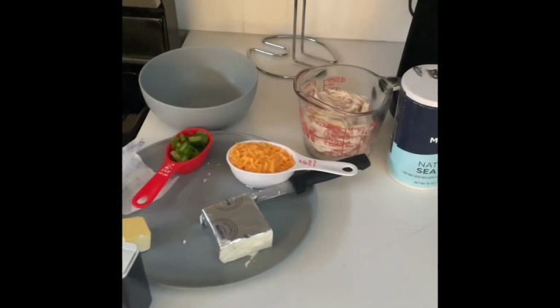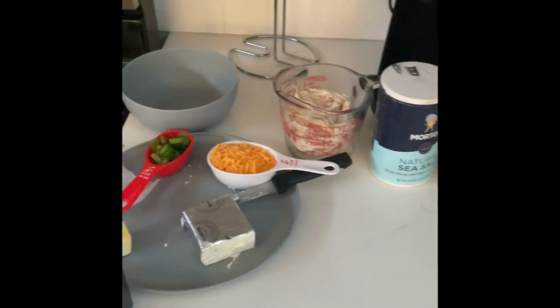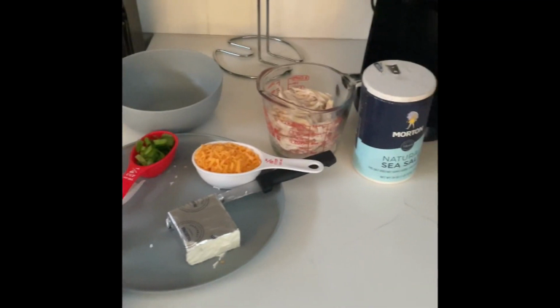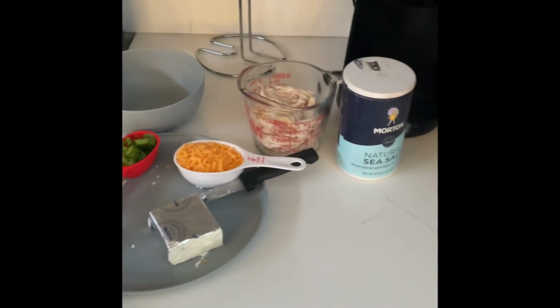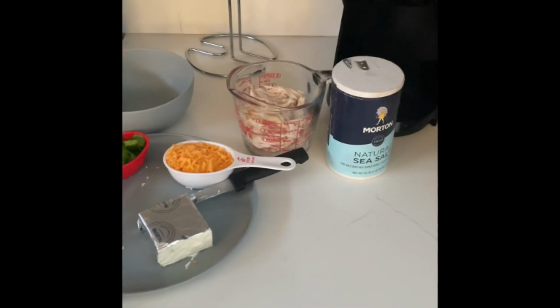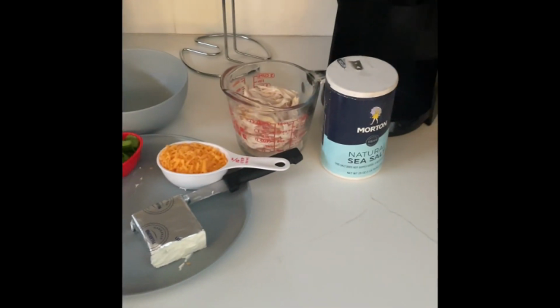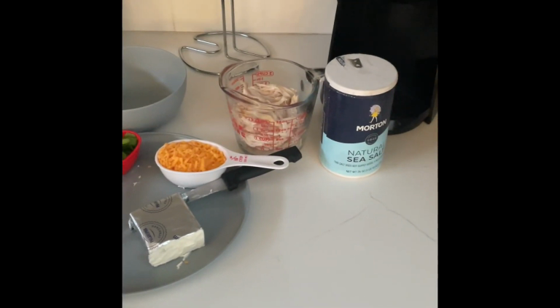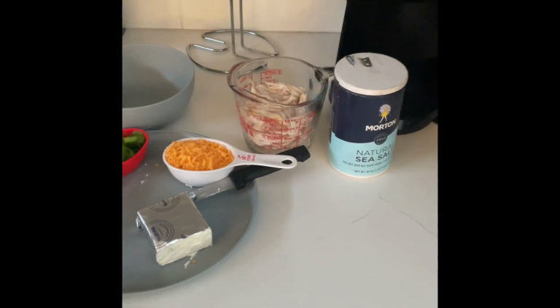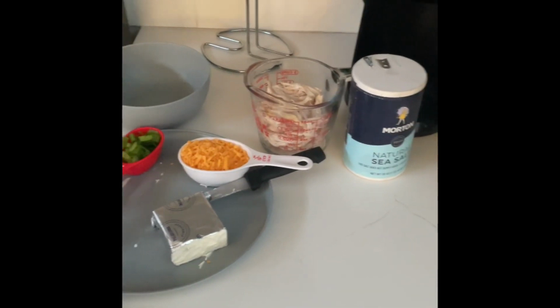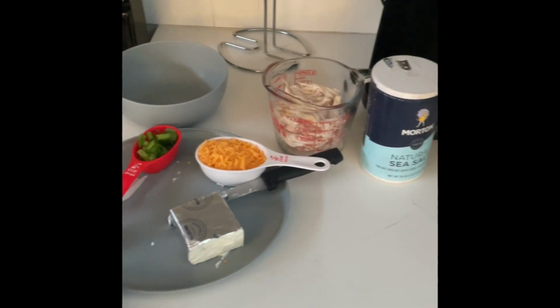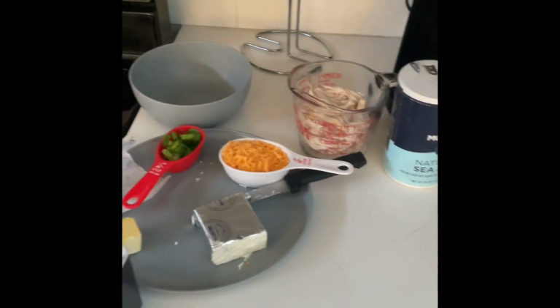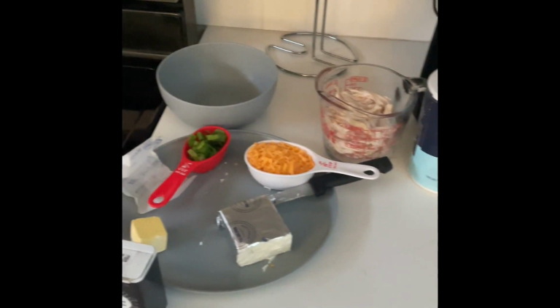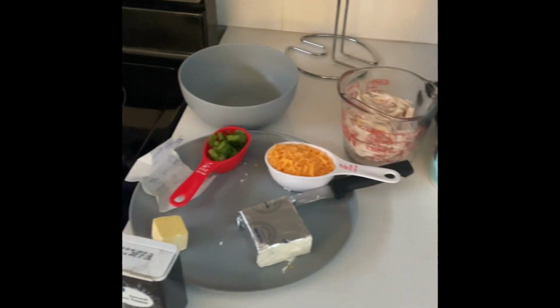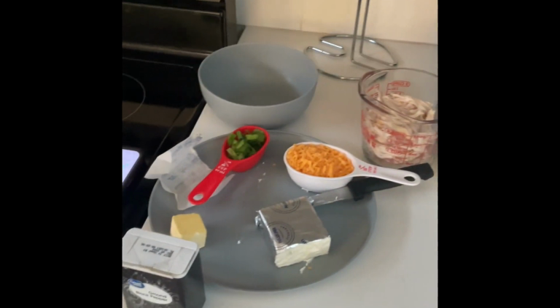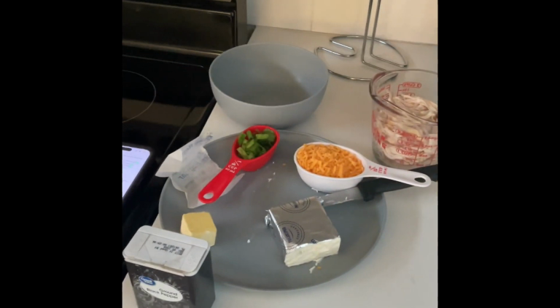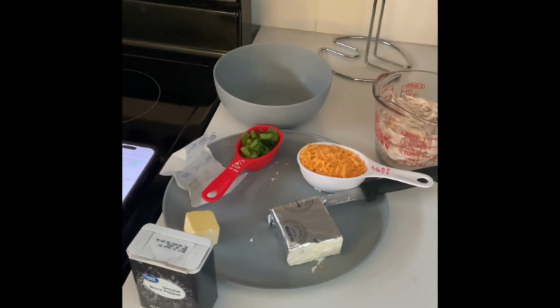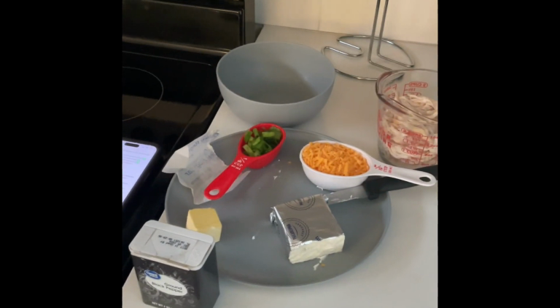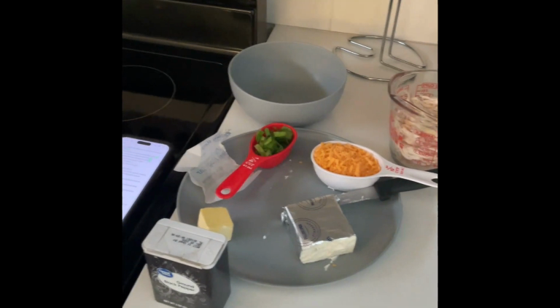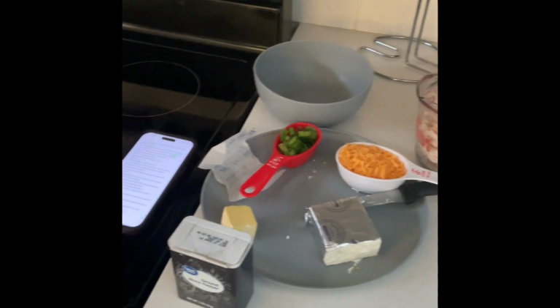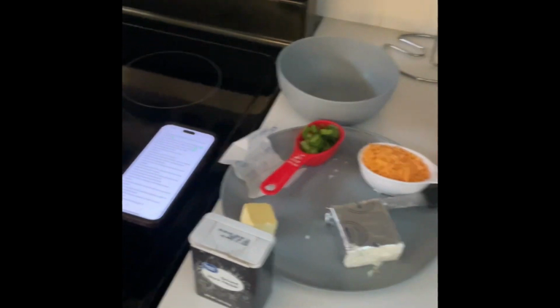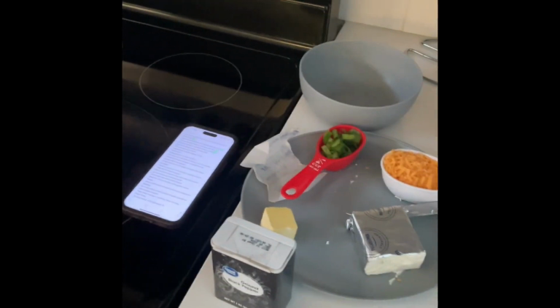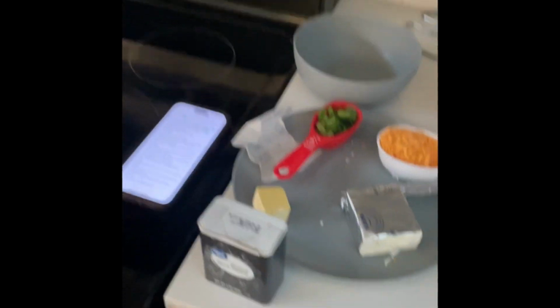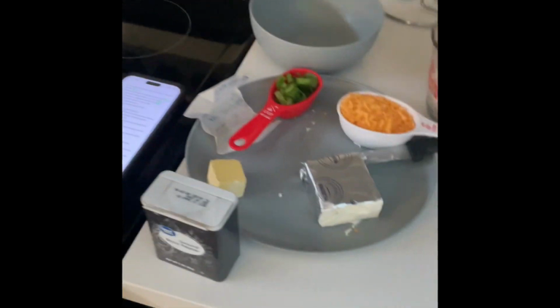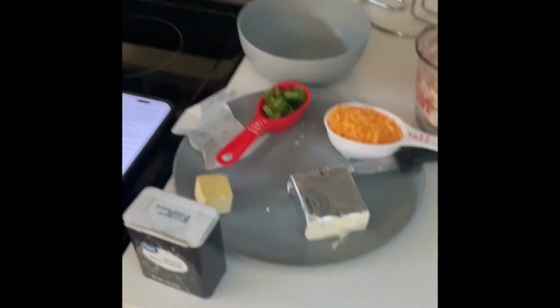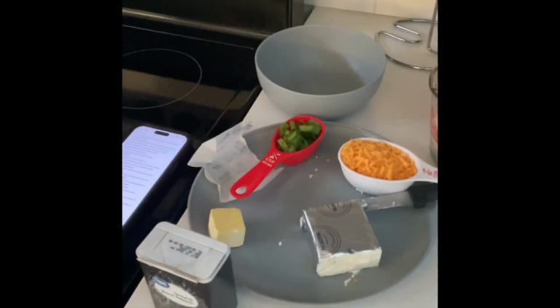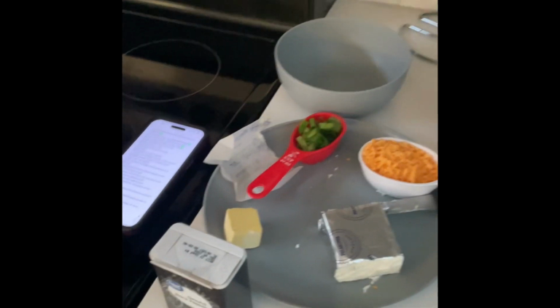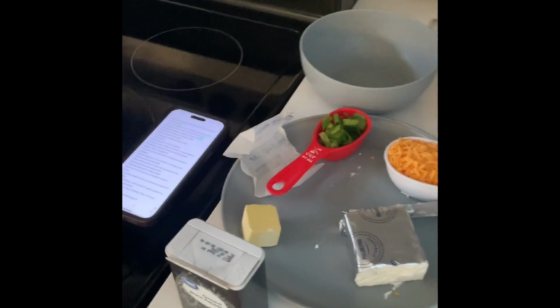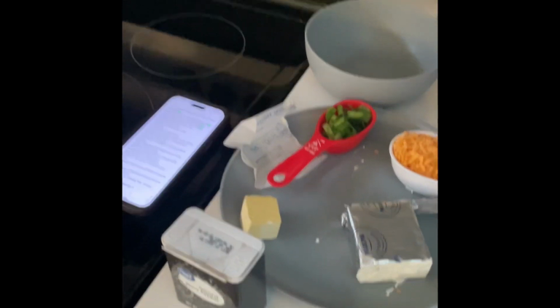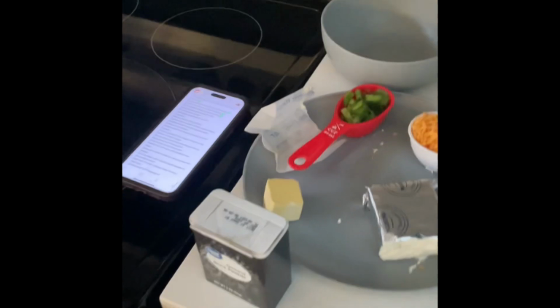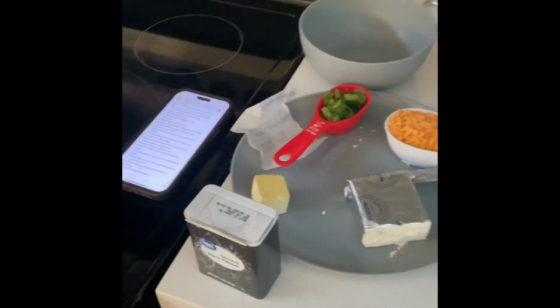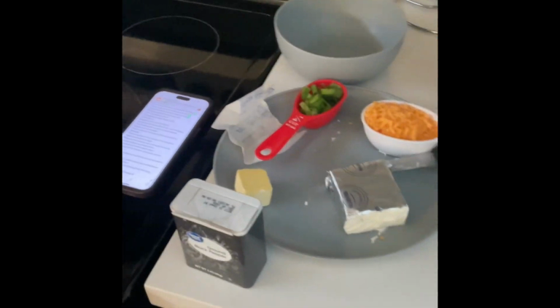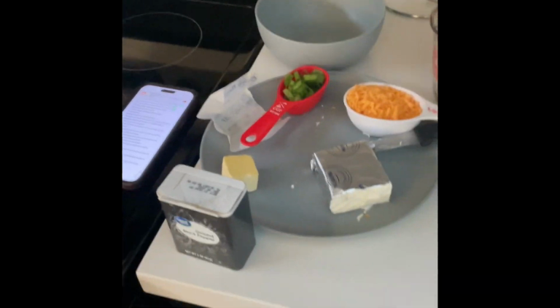I found this recipe on Facebook for making stuffed chicken croissants.